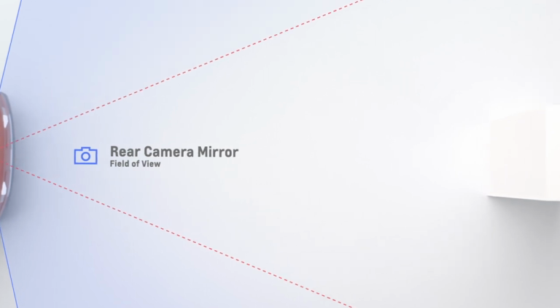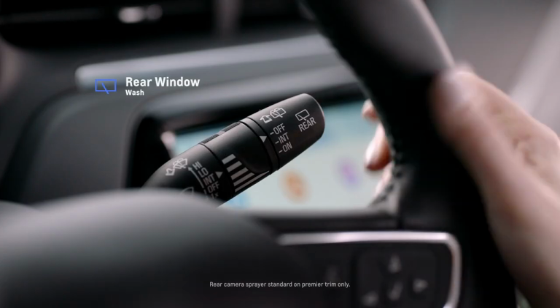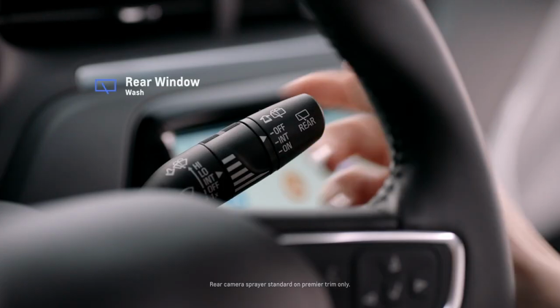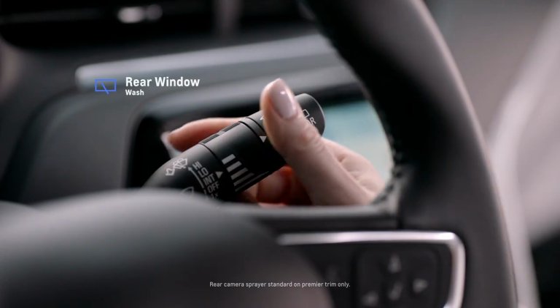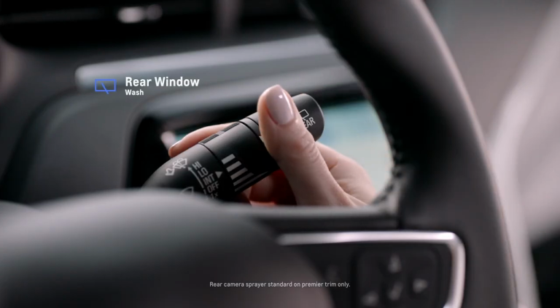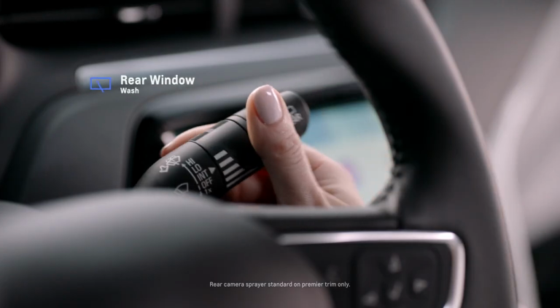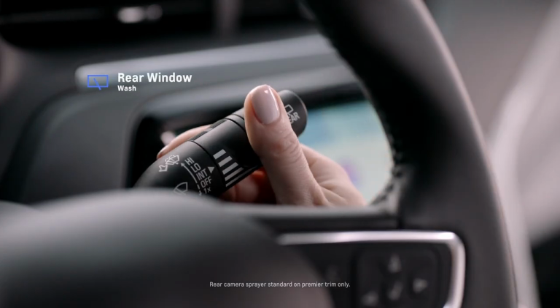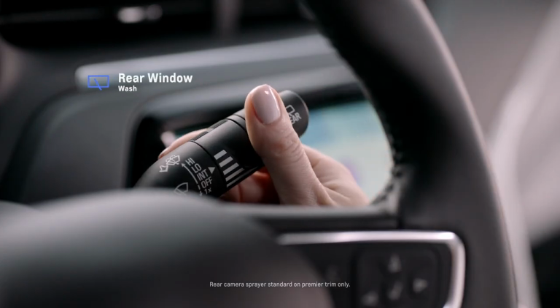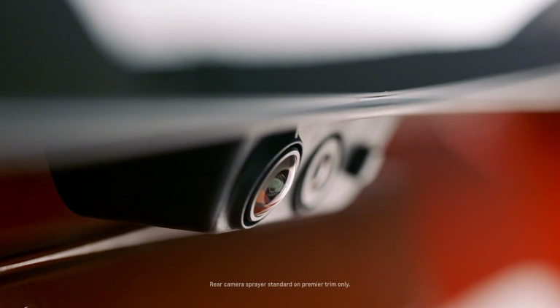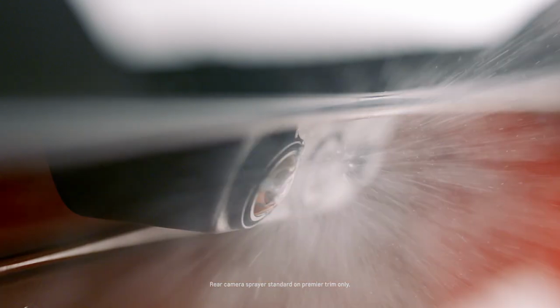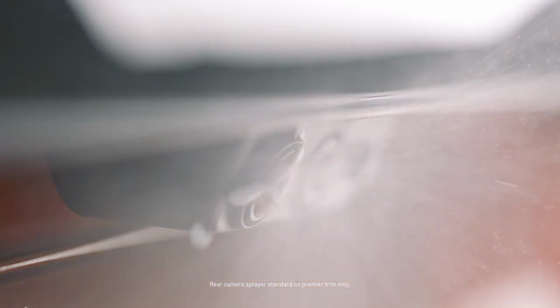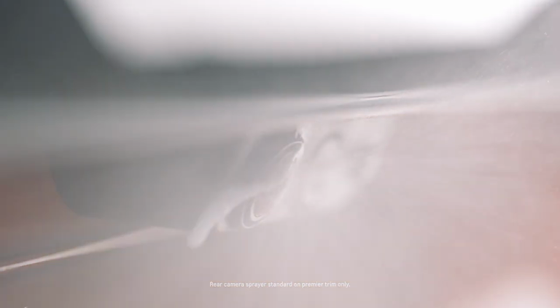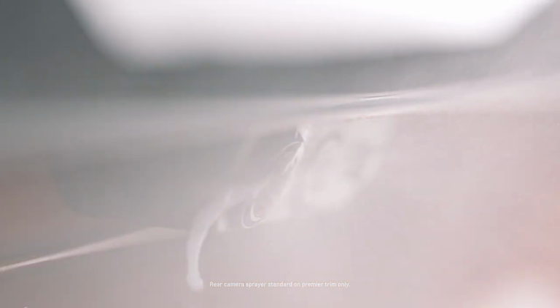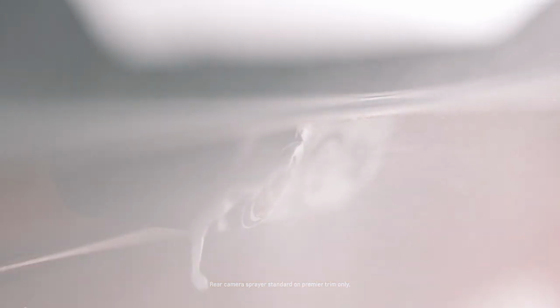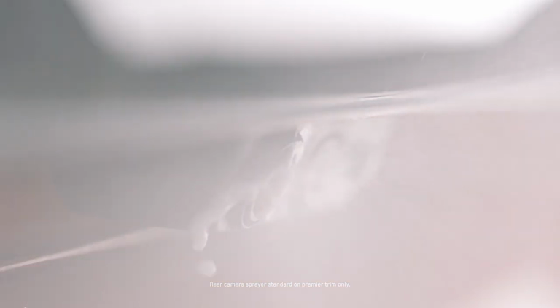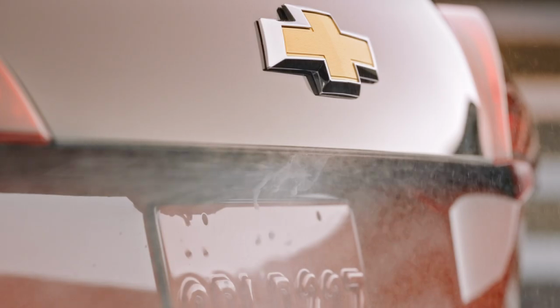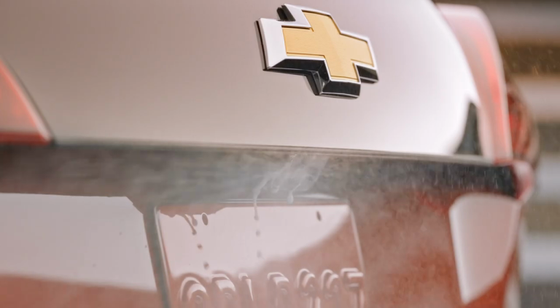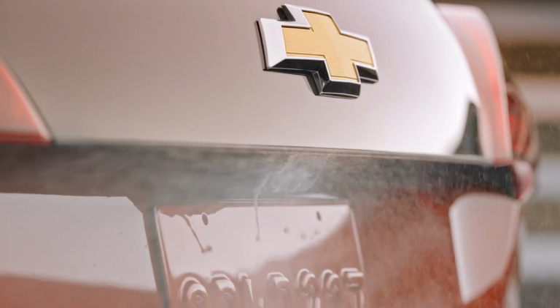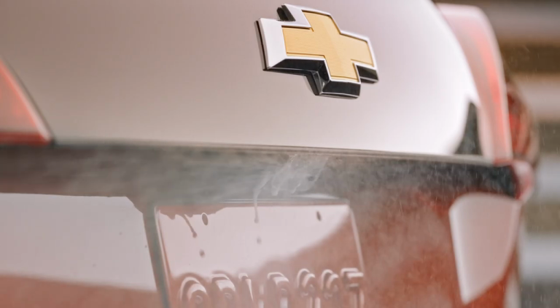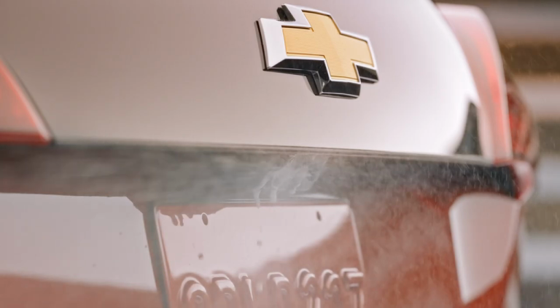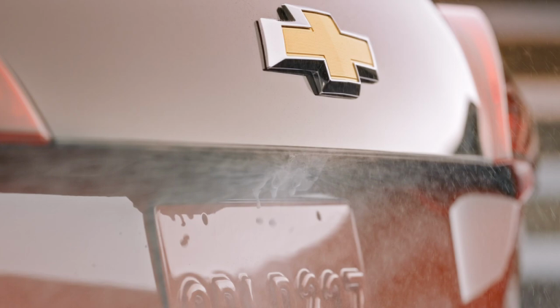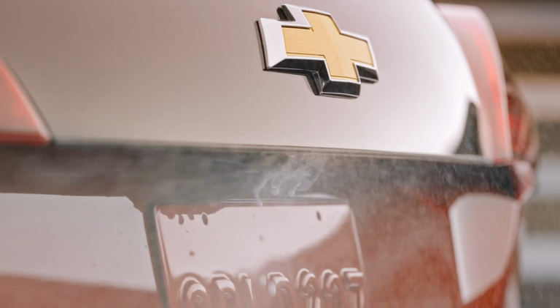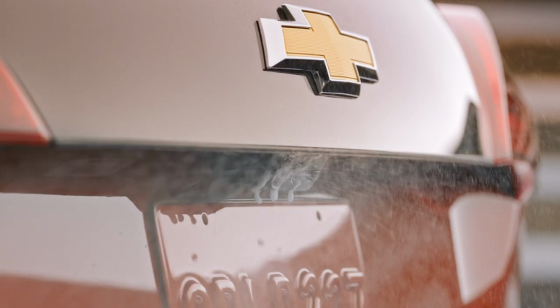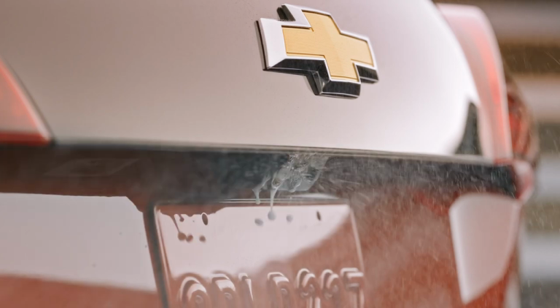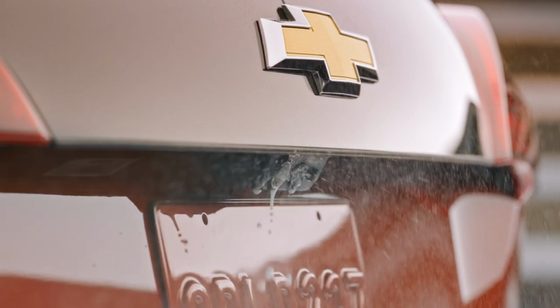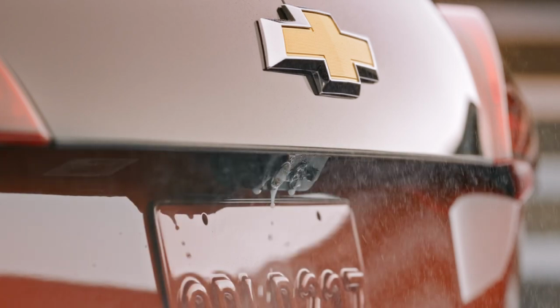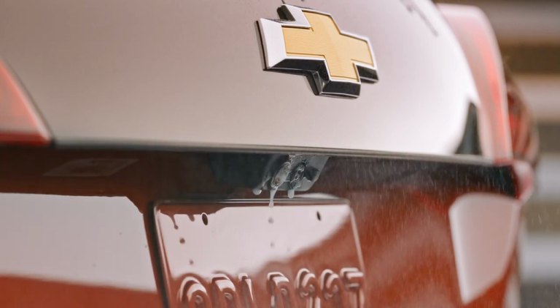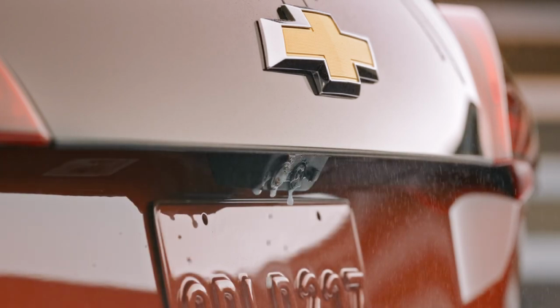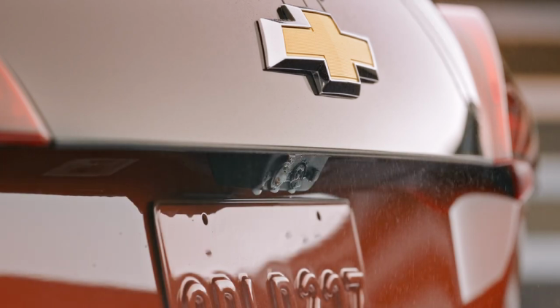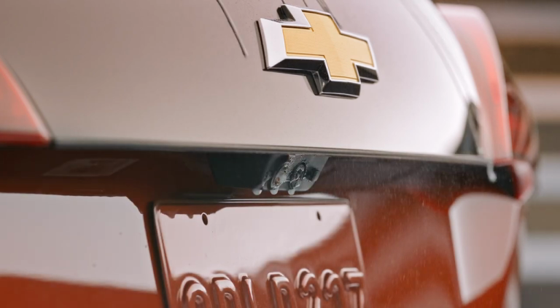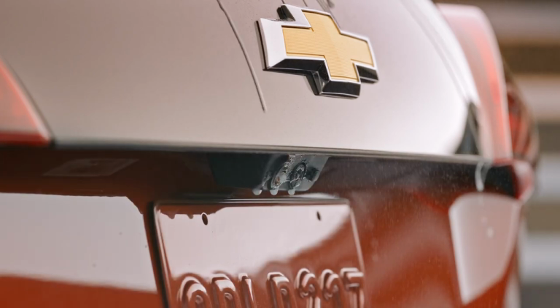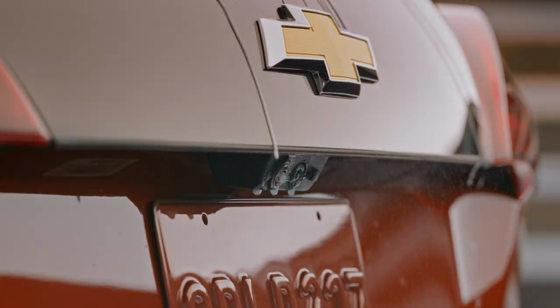Since it's important to keep that camera view clear, anytime you wash the rear window, the washer fluid is sprayed on the rear camera at the same time.